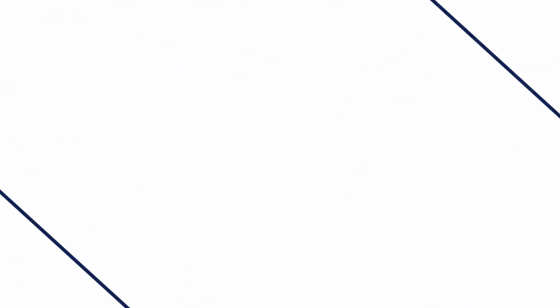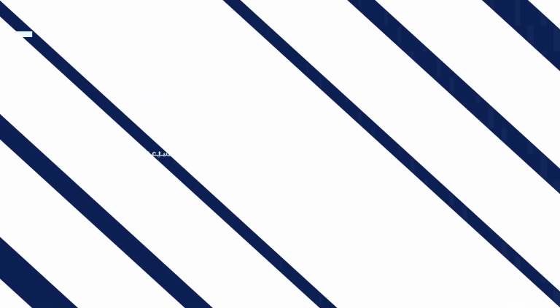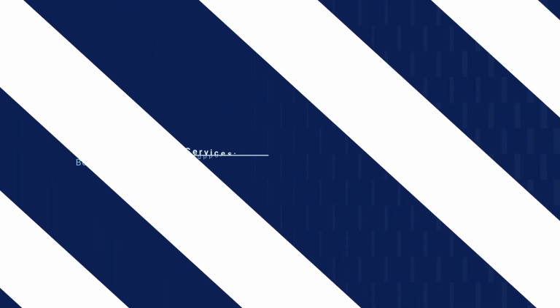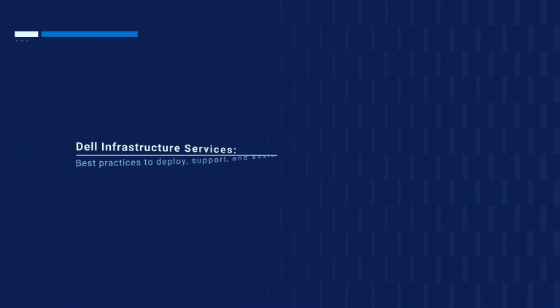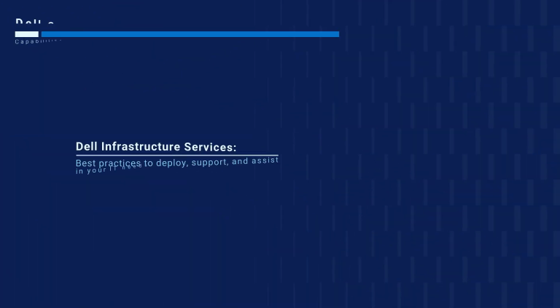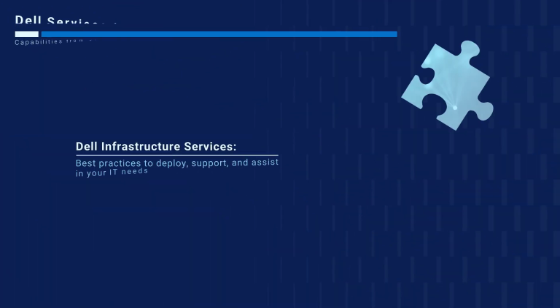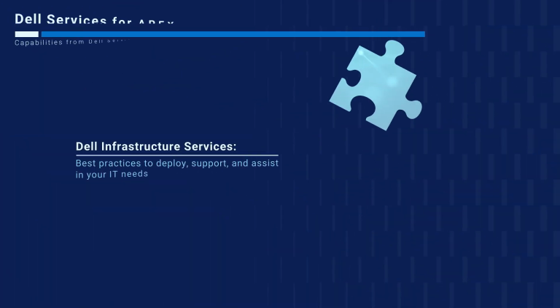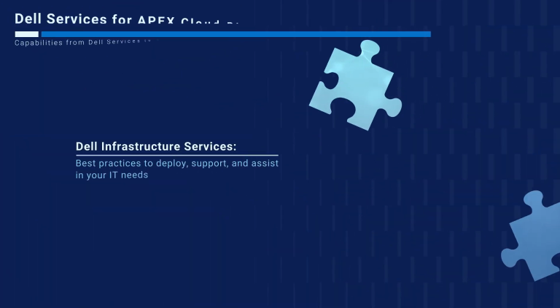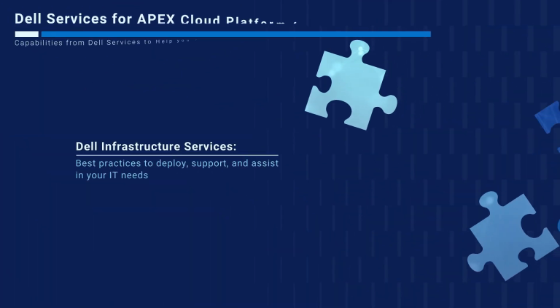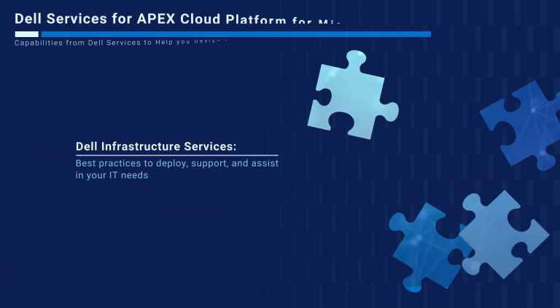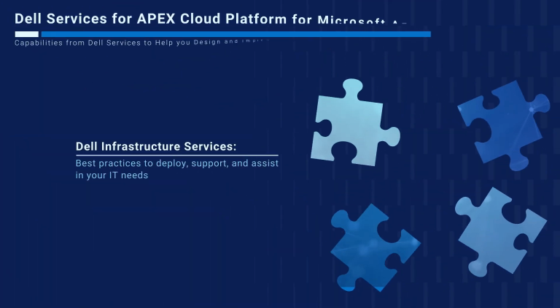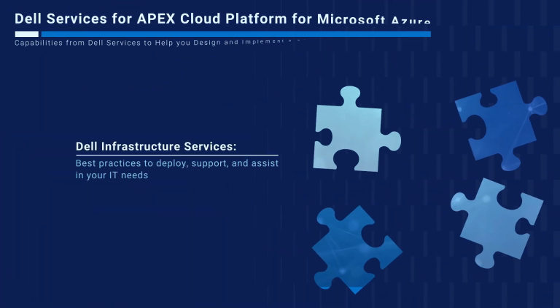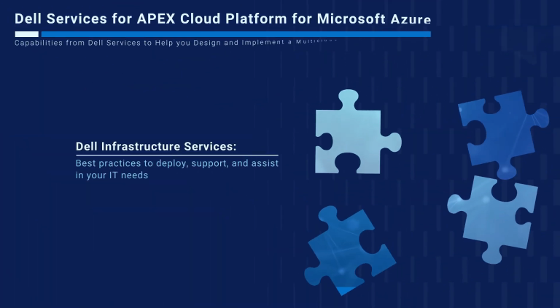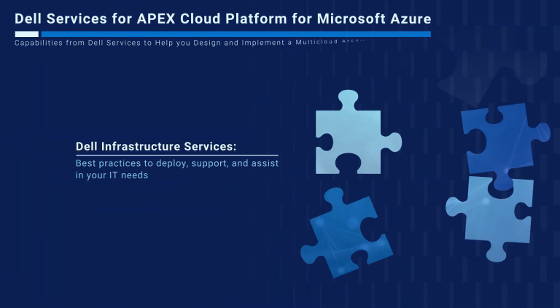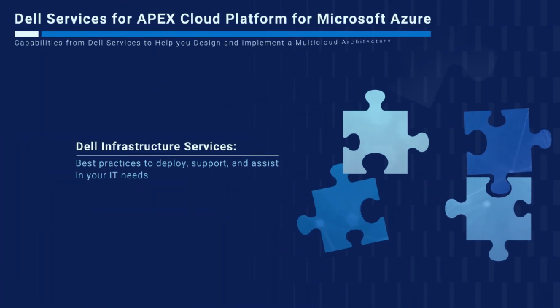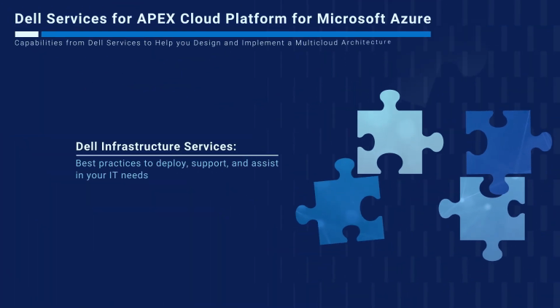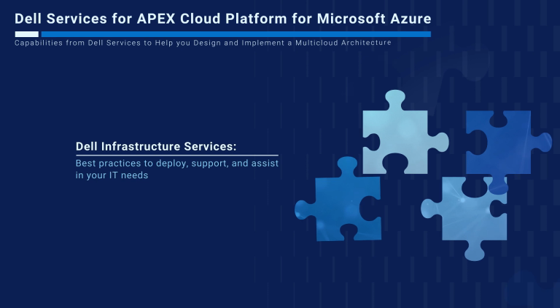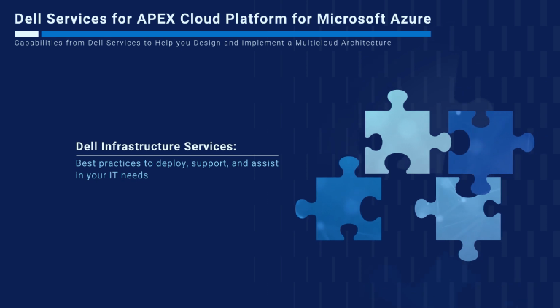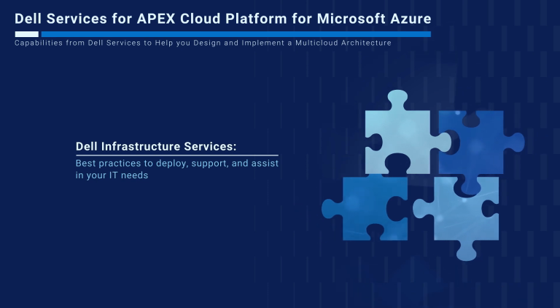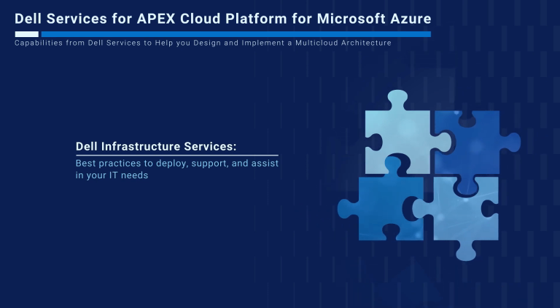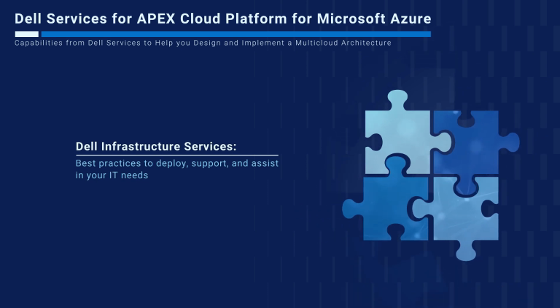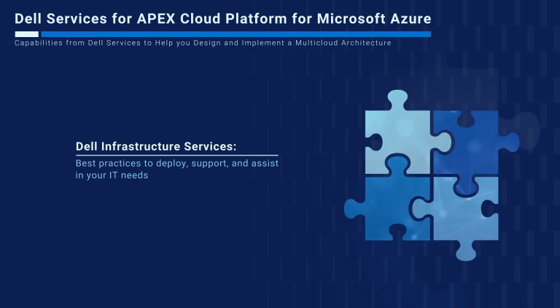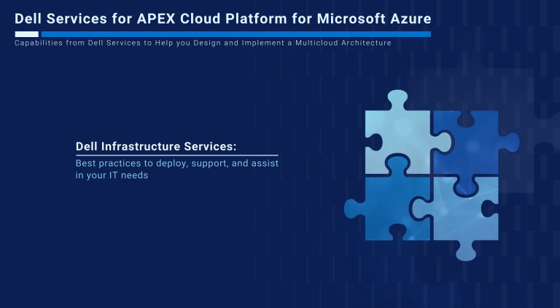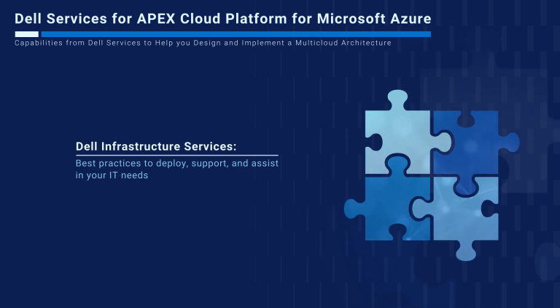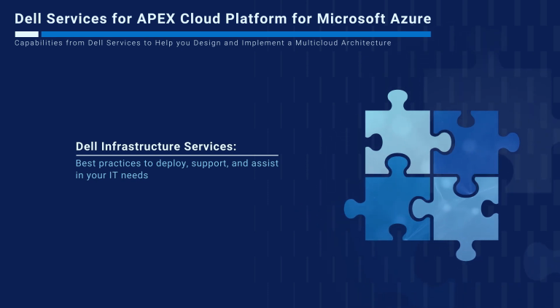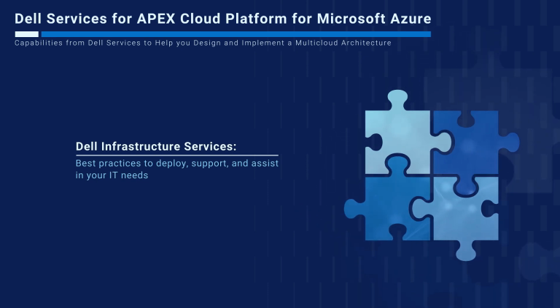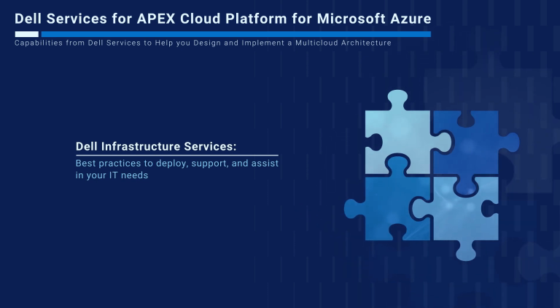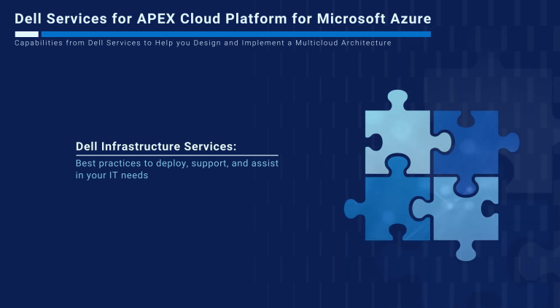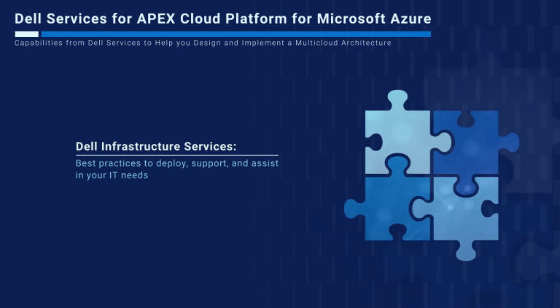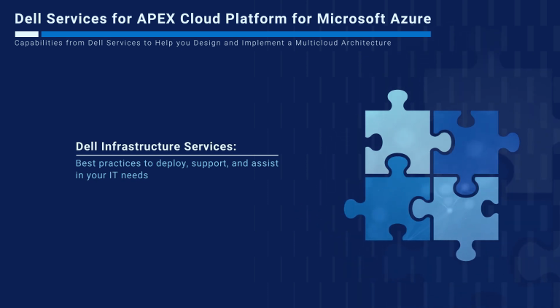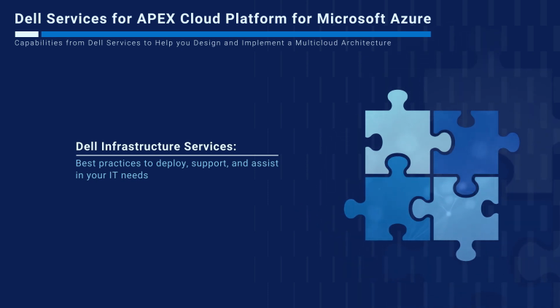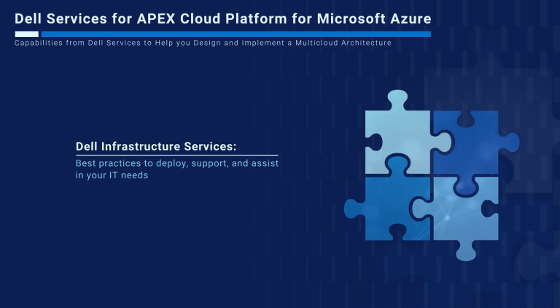When it comes to implementing a multi-cloud by design, Dell Services provides the key capabilities to help you succeed.